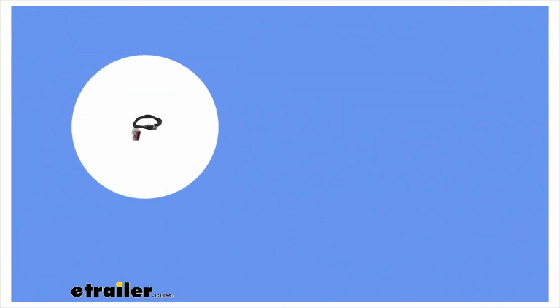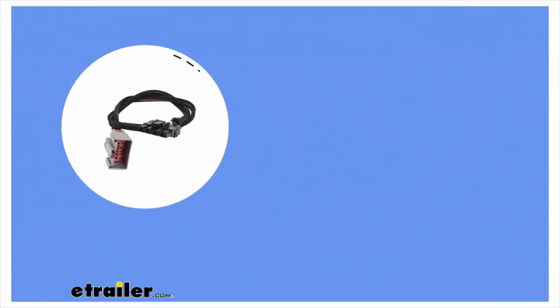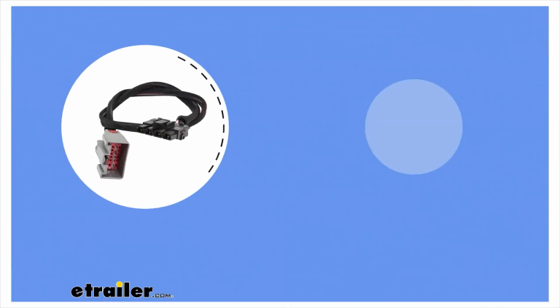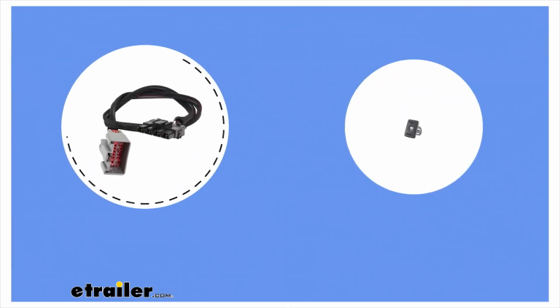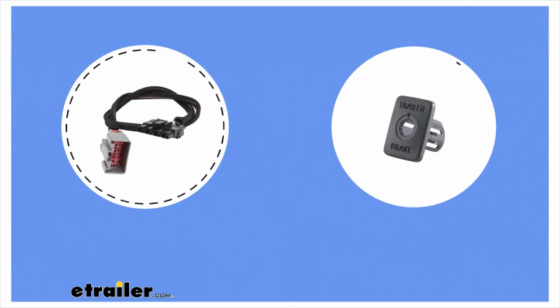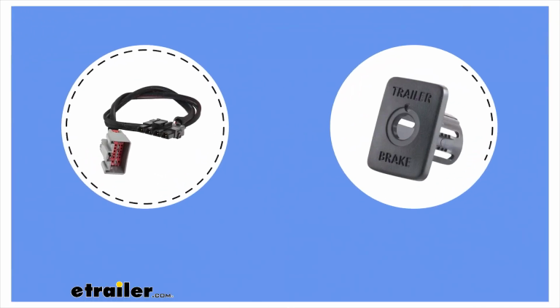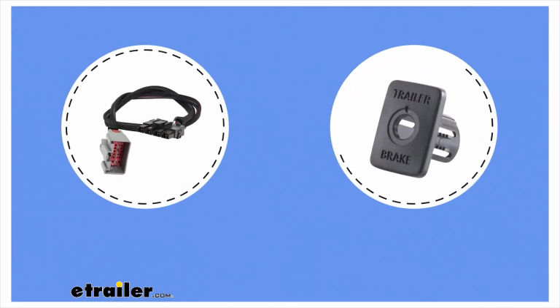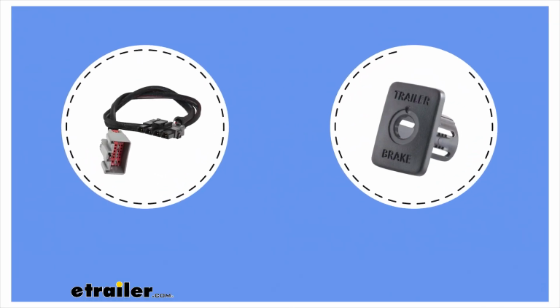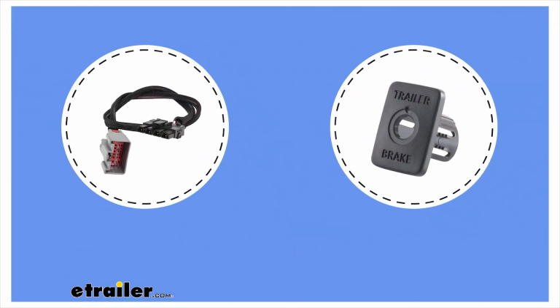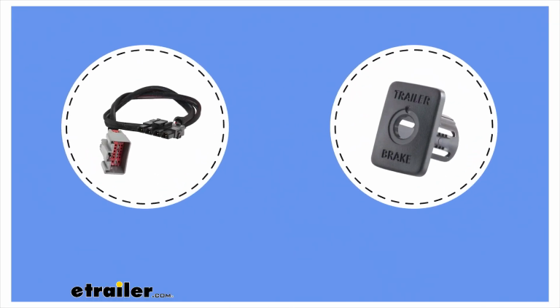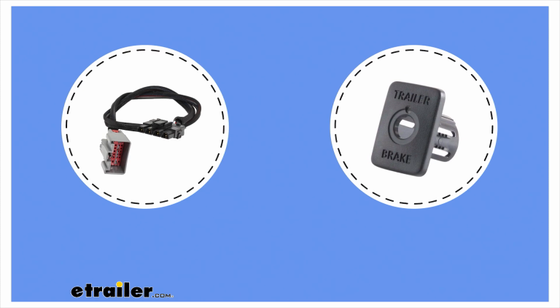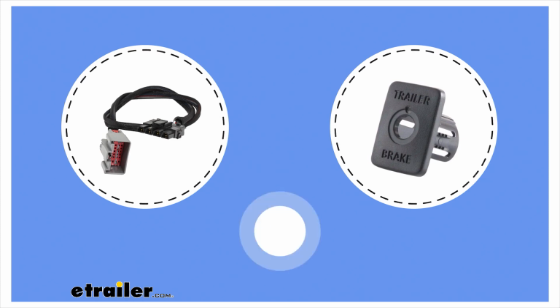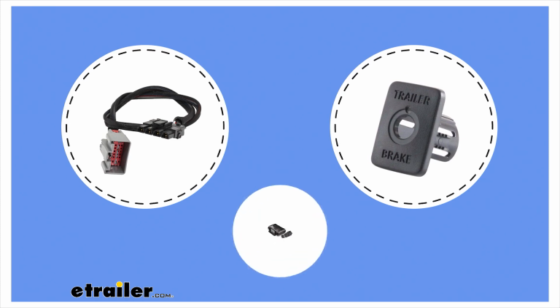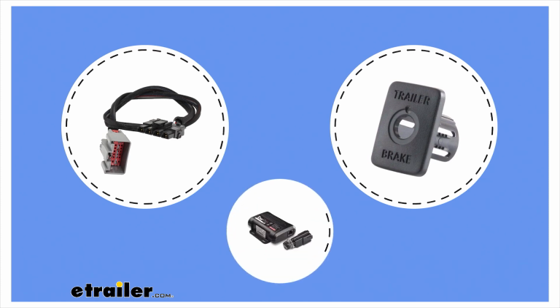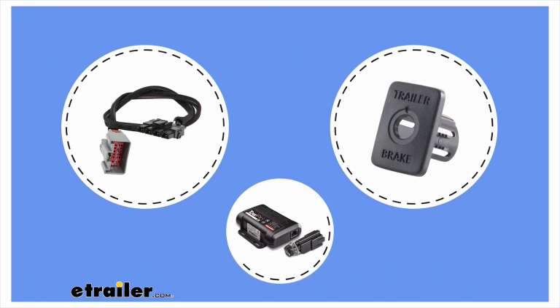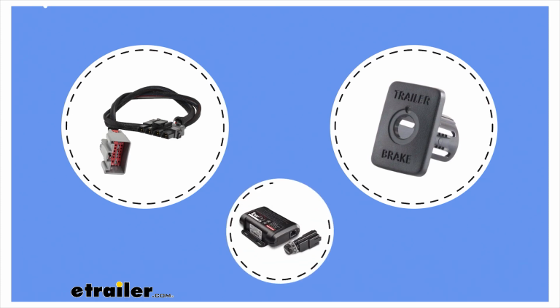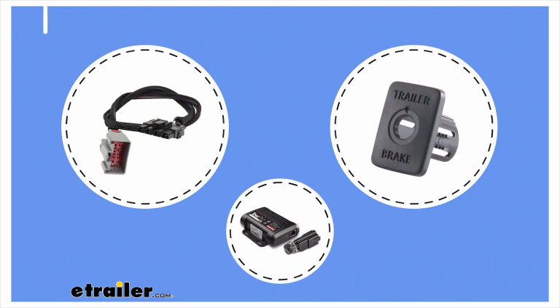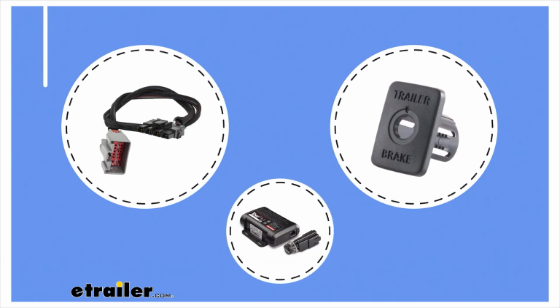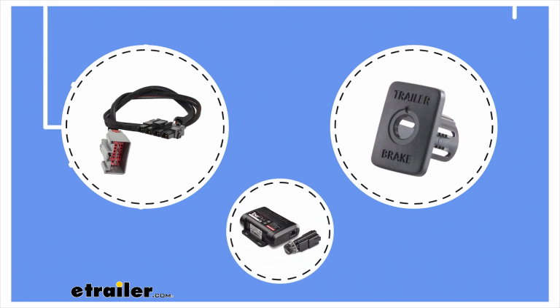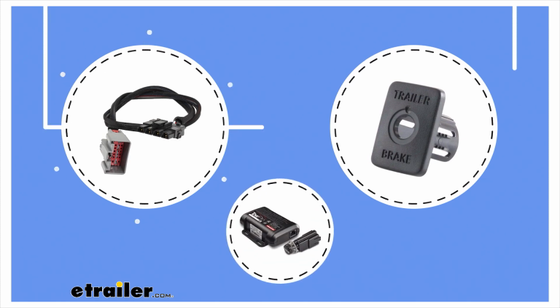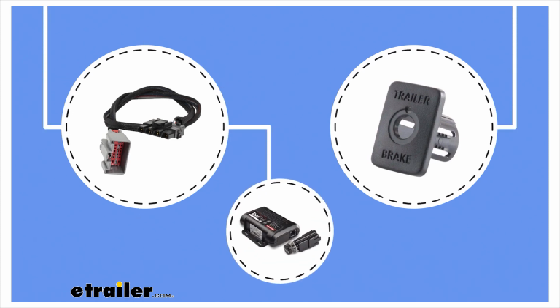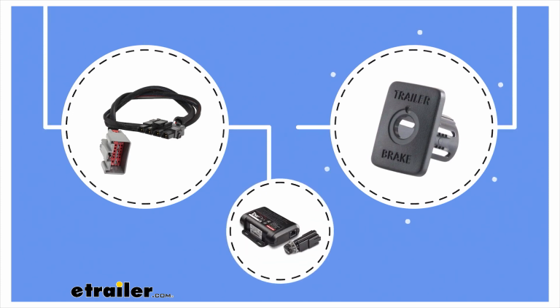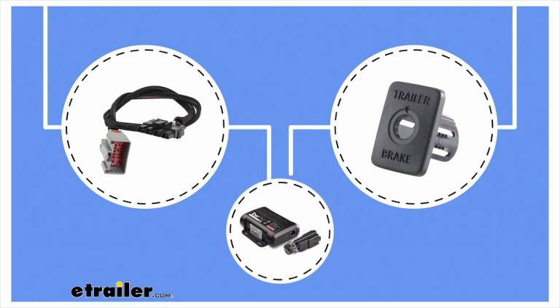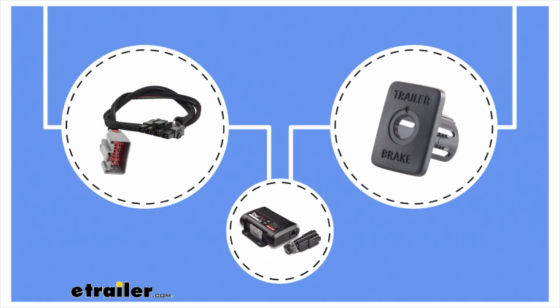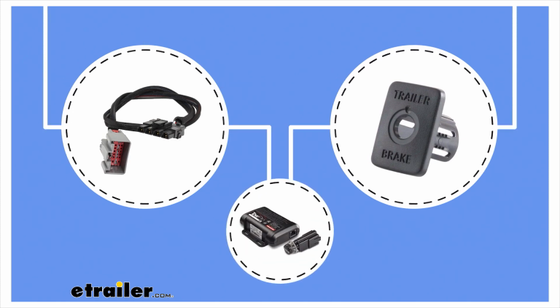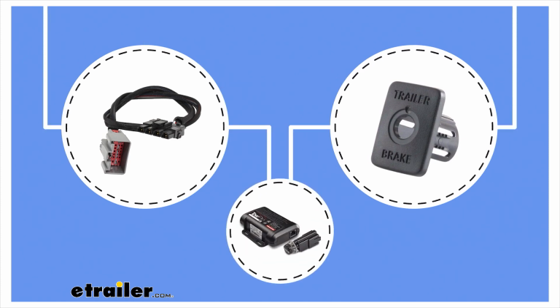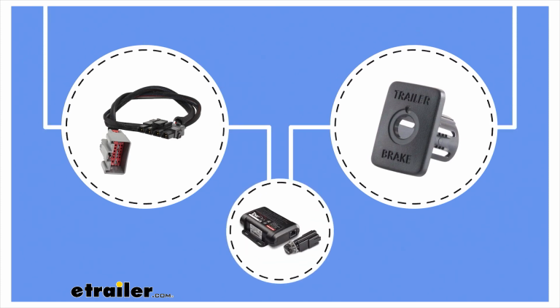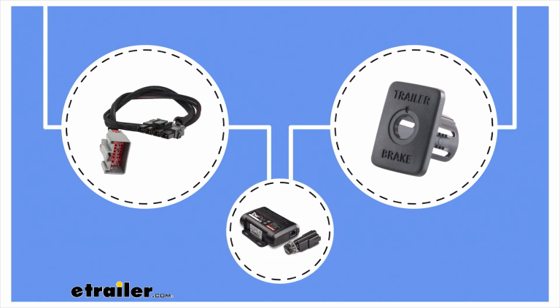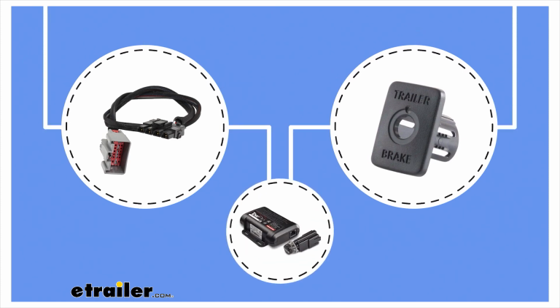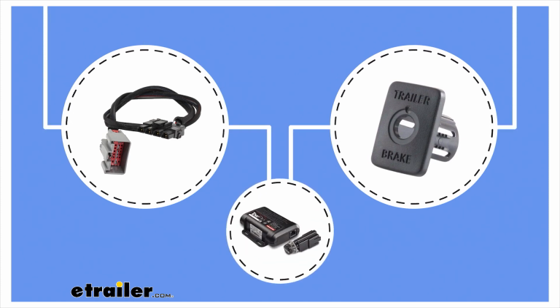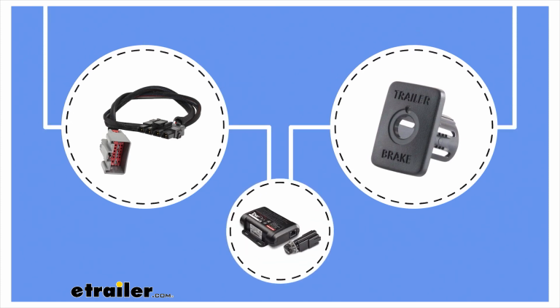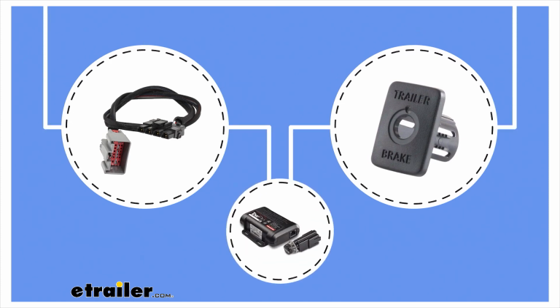What's more, RedArc offers a range of vehicle-specific inserts and plug-and-play harnesses to aid in the installation.